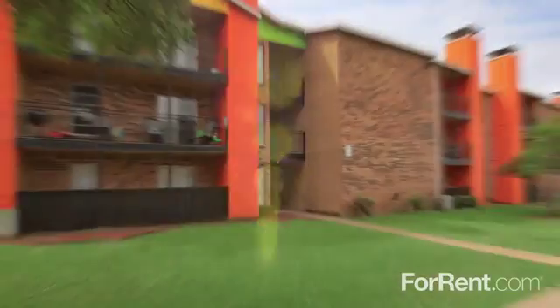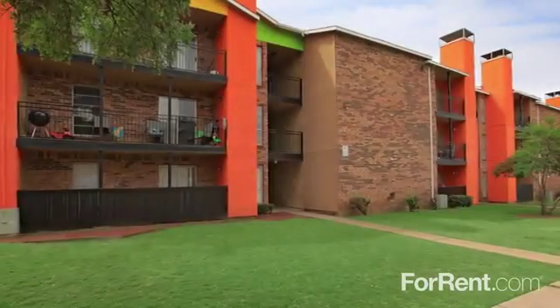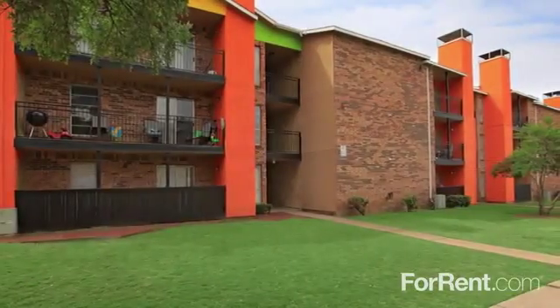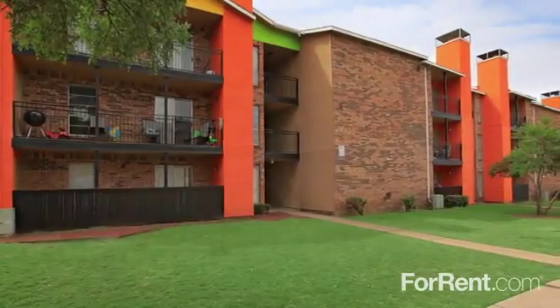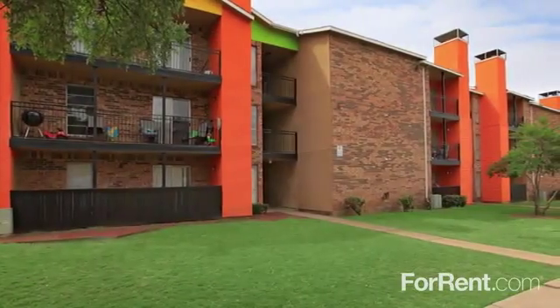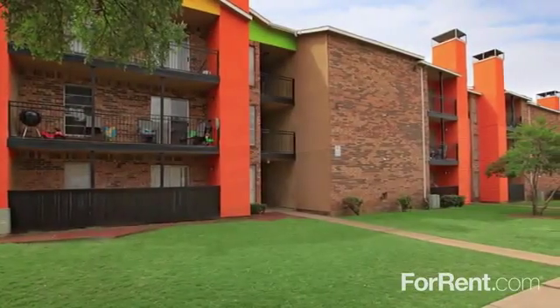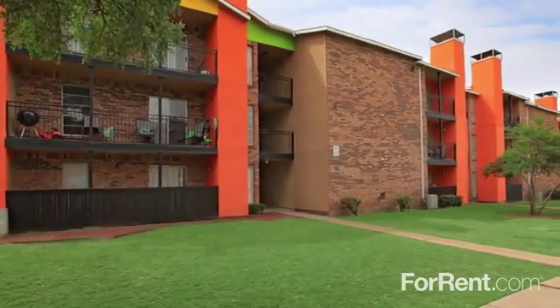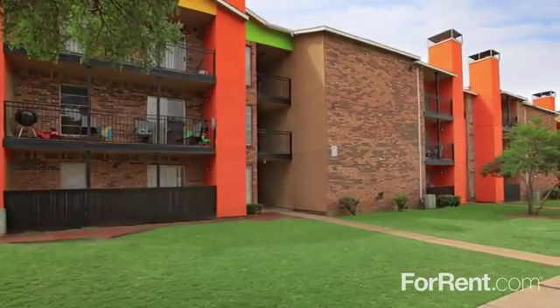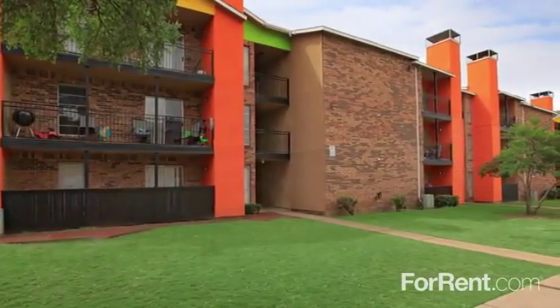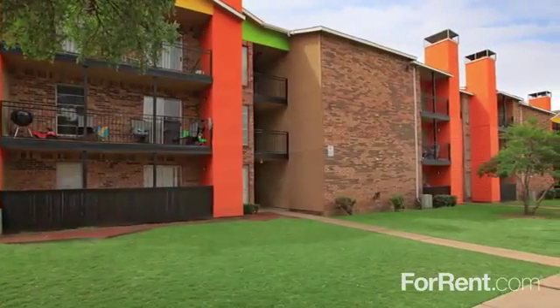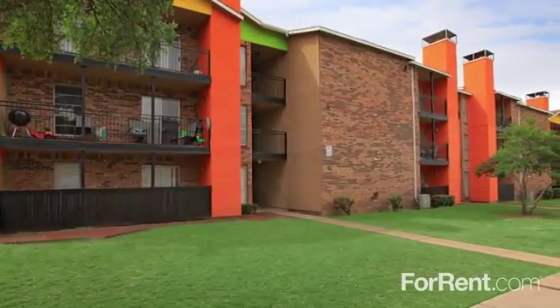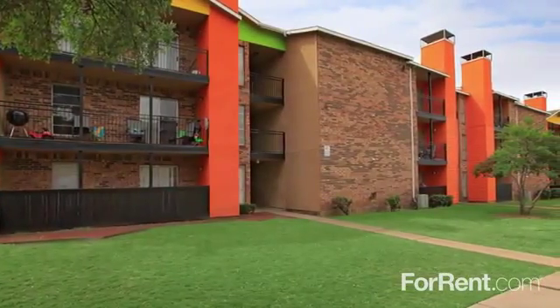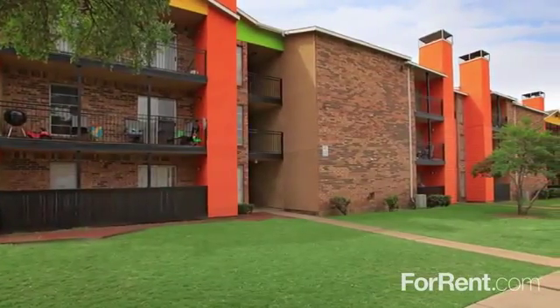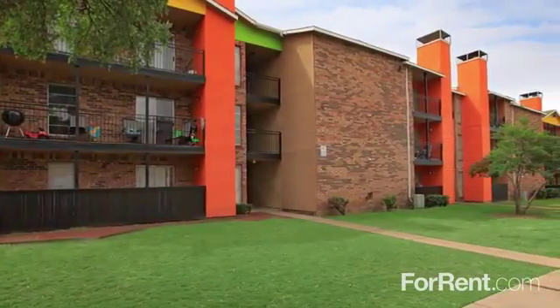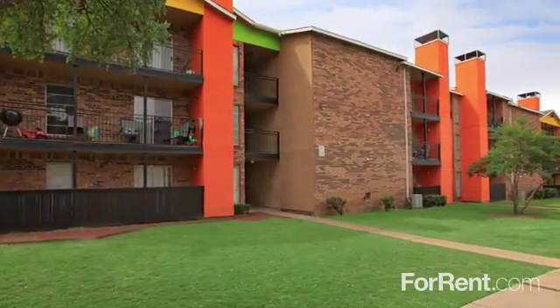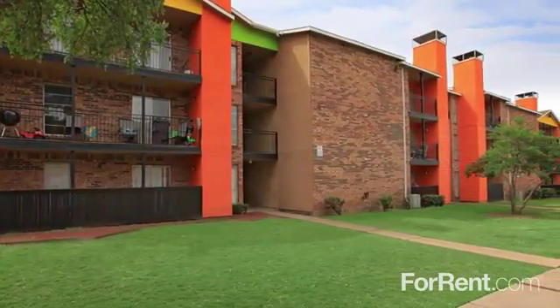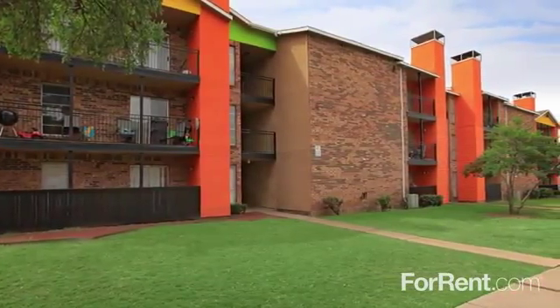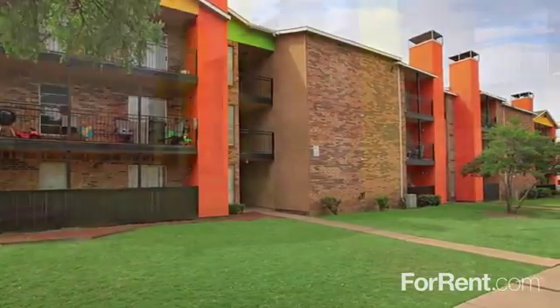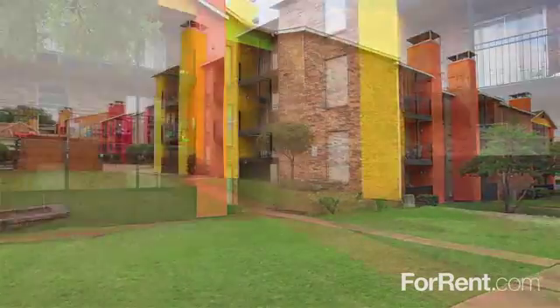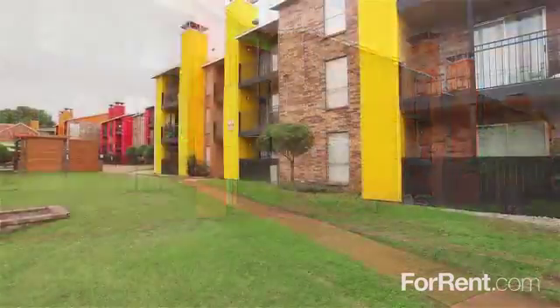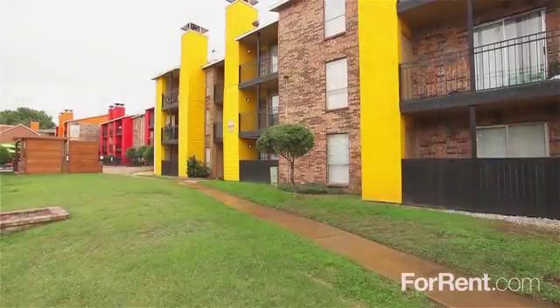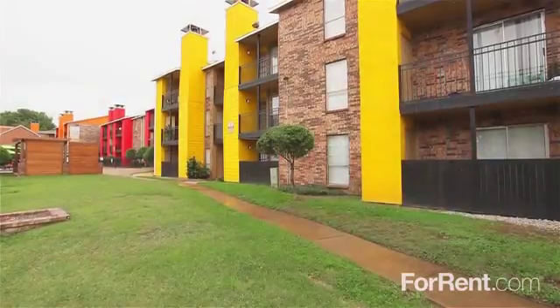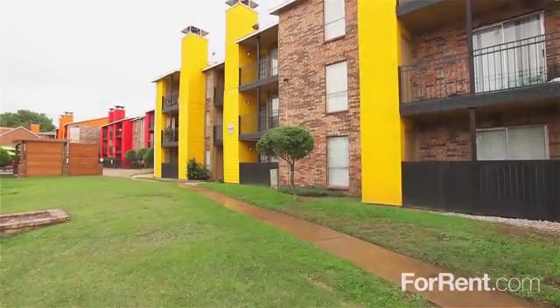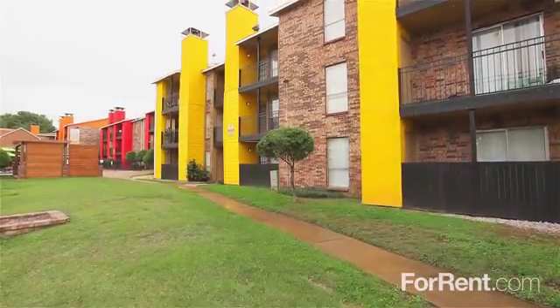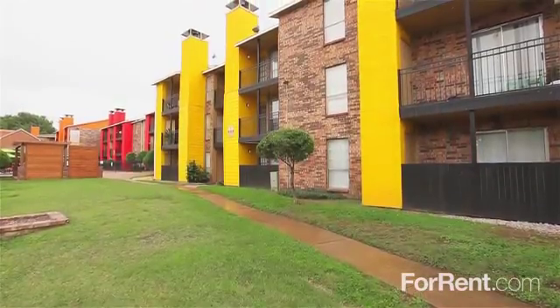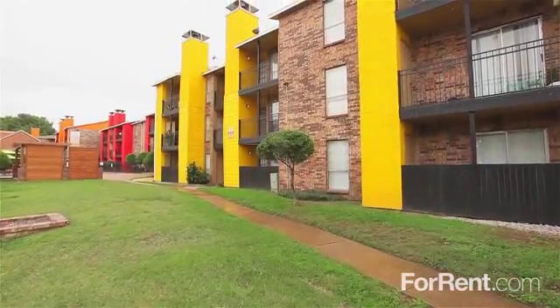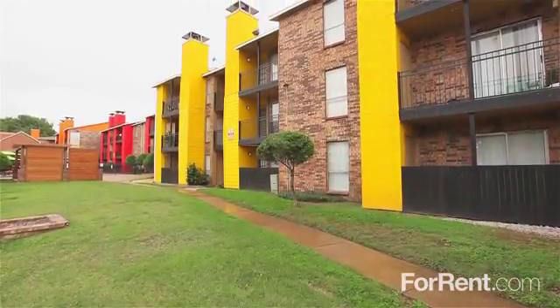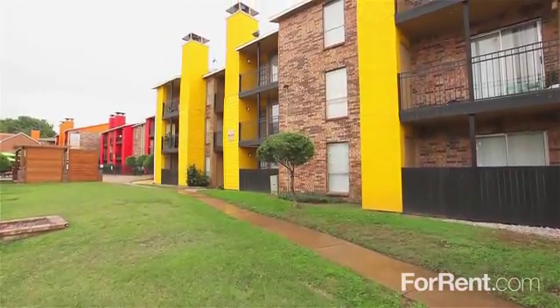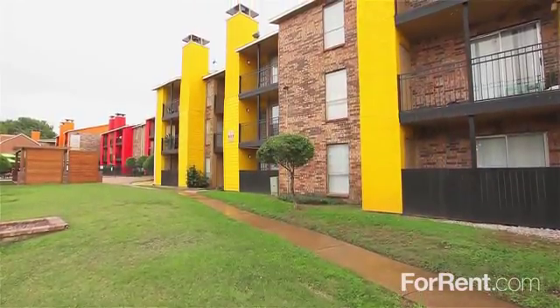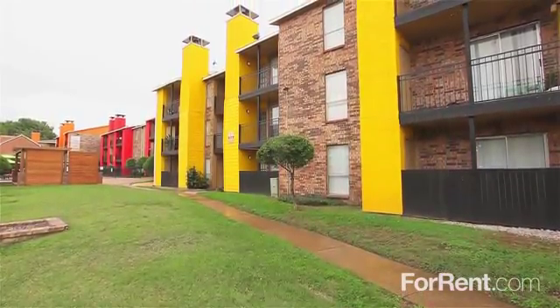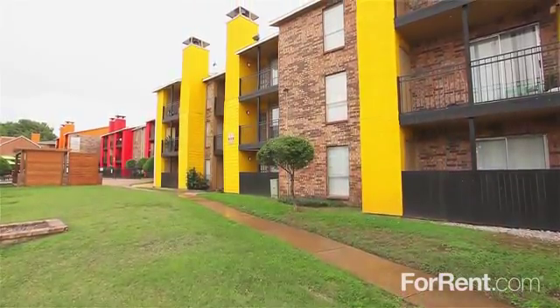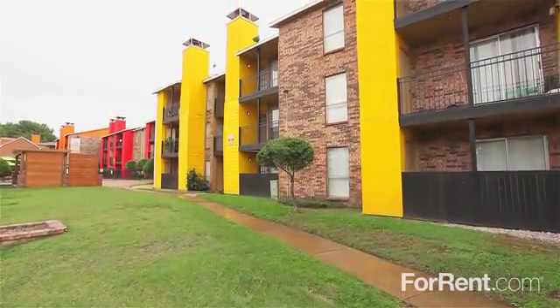Schedule your personal tour today and see why you'll love coming home to Villas Del Zocalo 1.